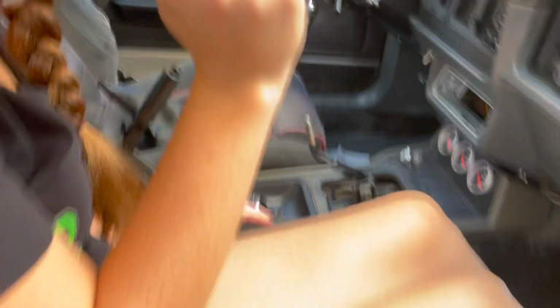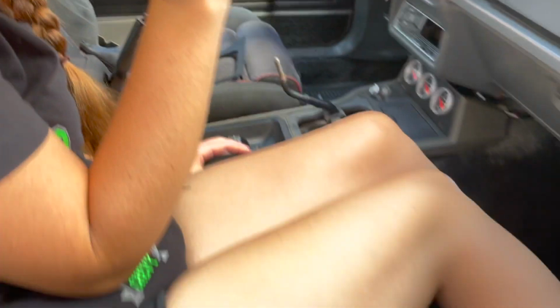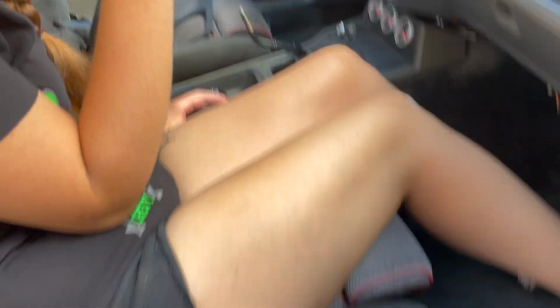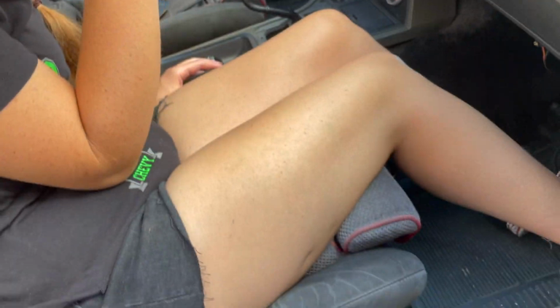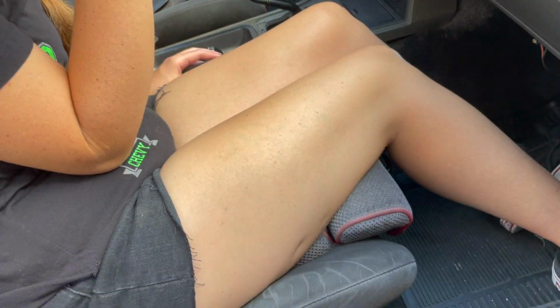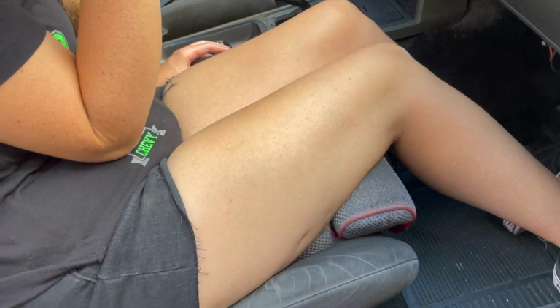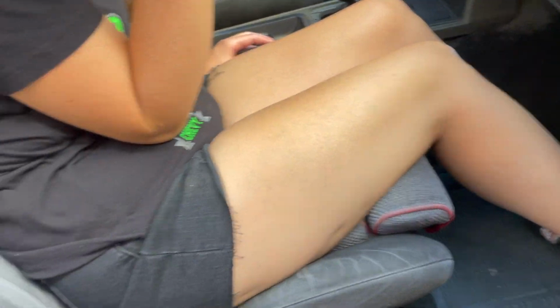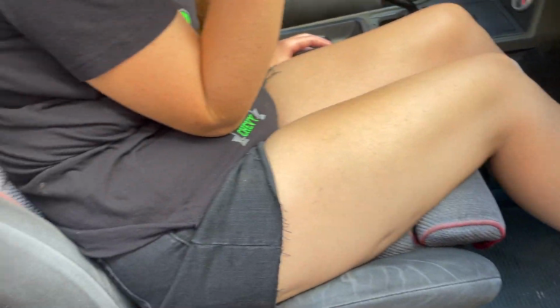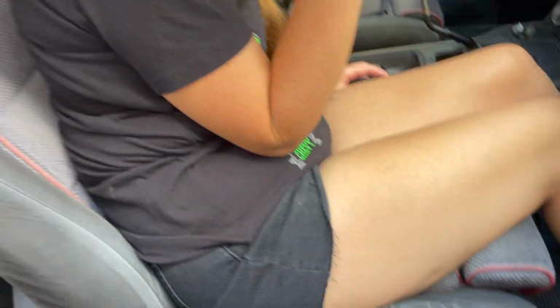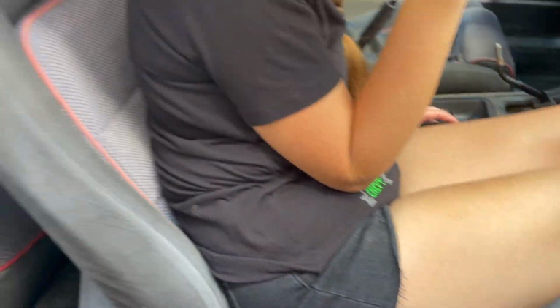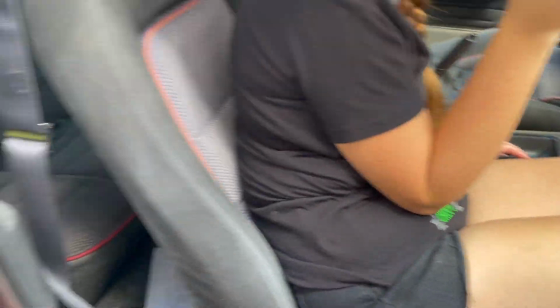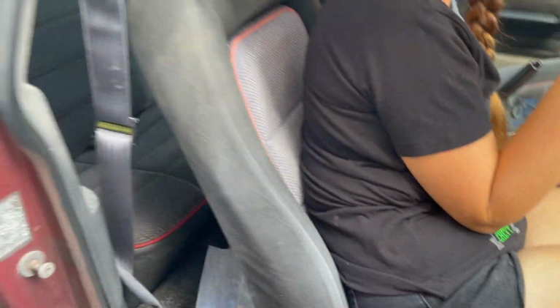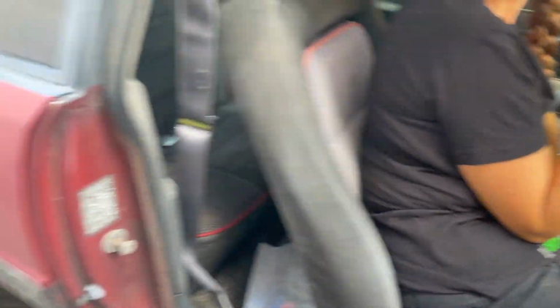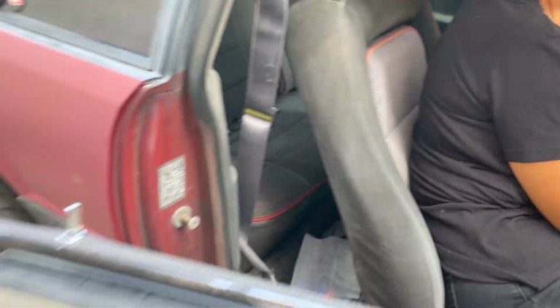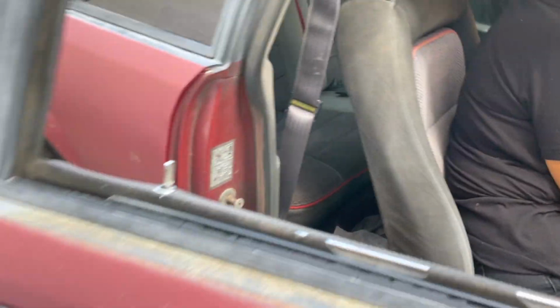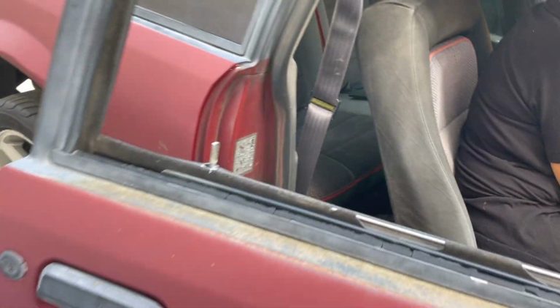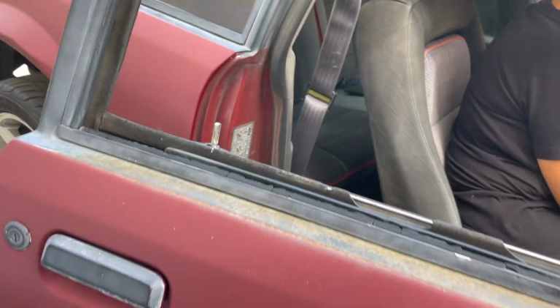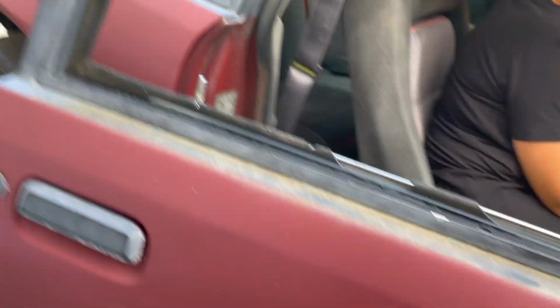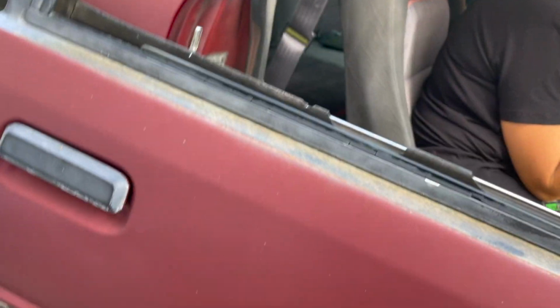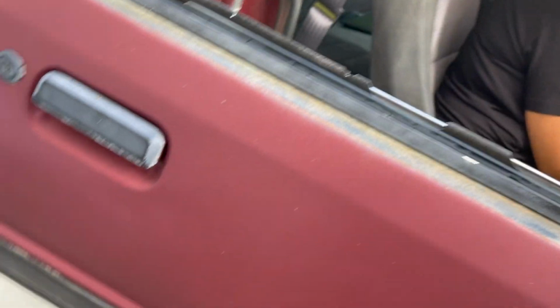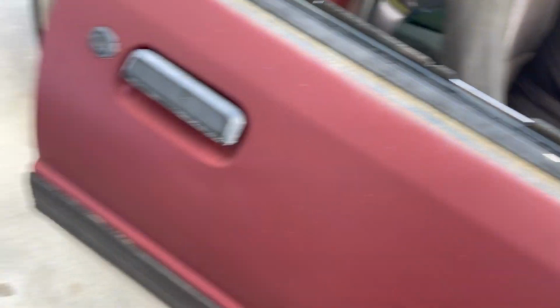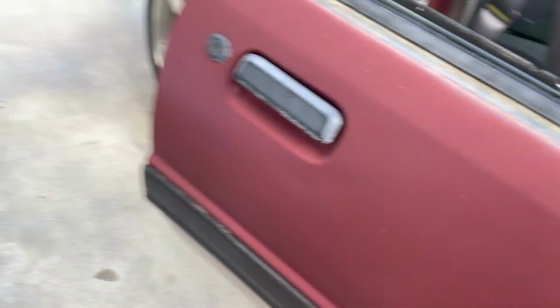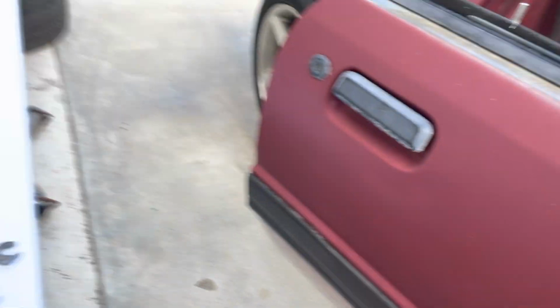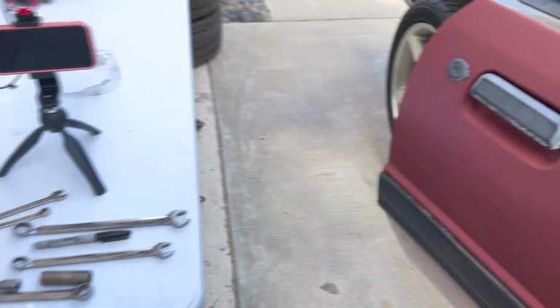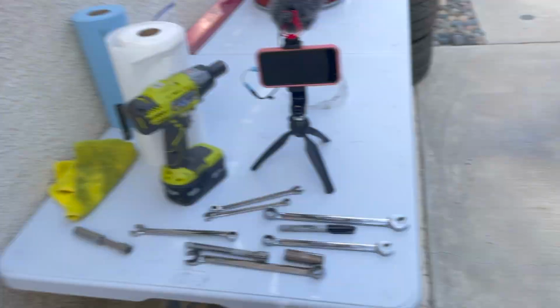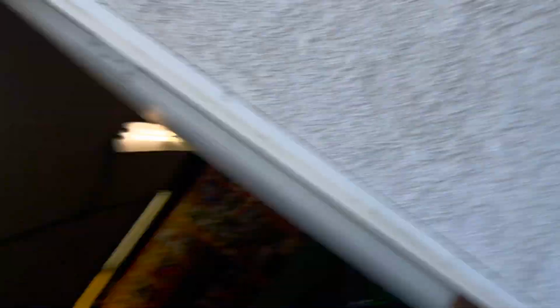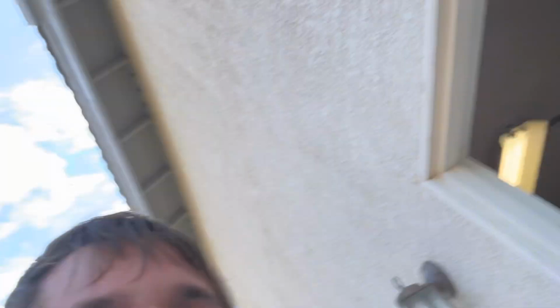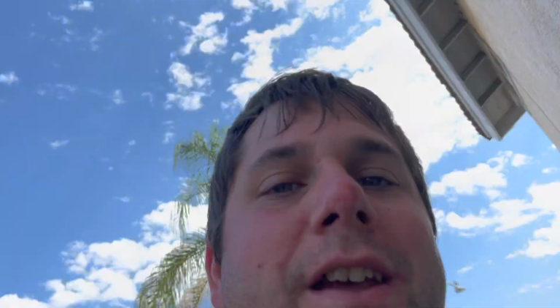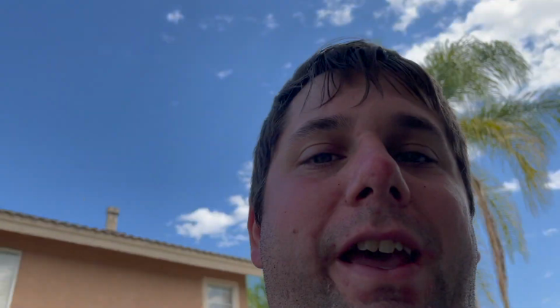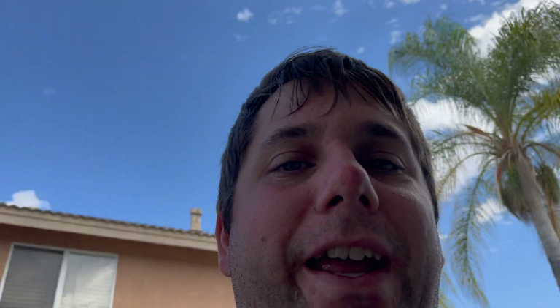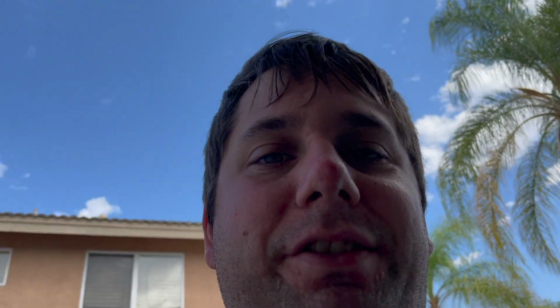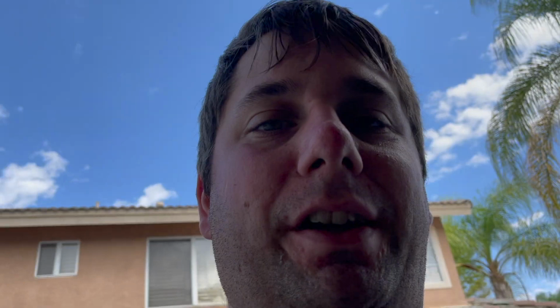Is it bigger? Yeah, bigger. Then it's metric — it's a 10mm. '80s cars.